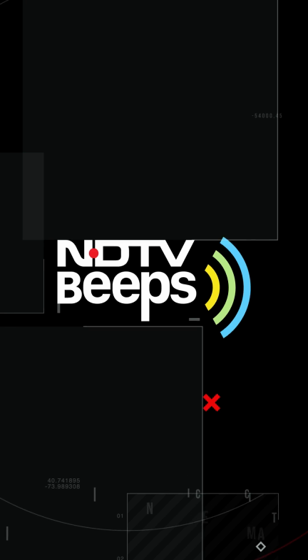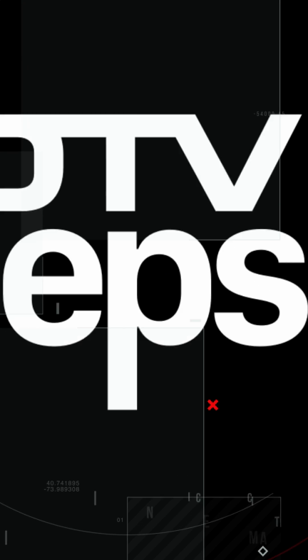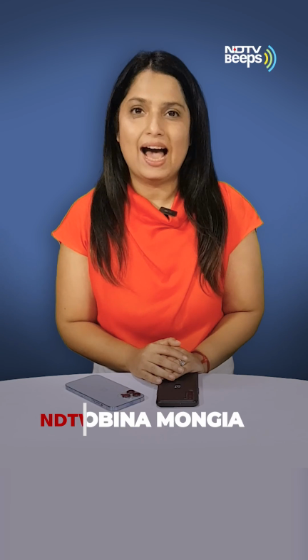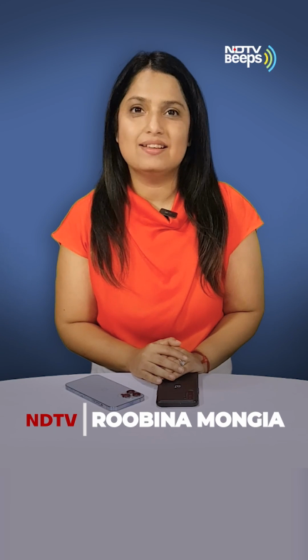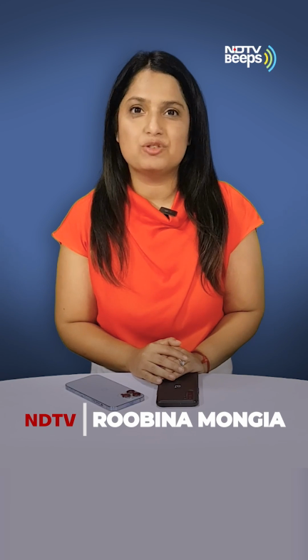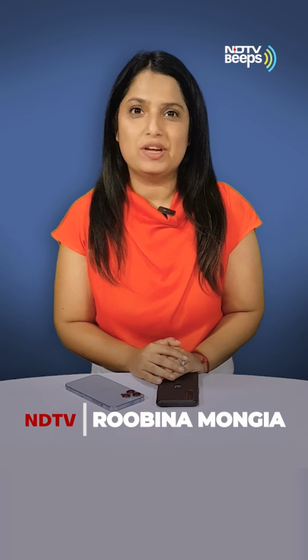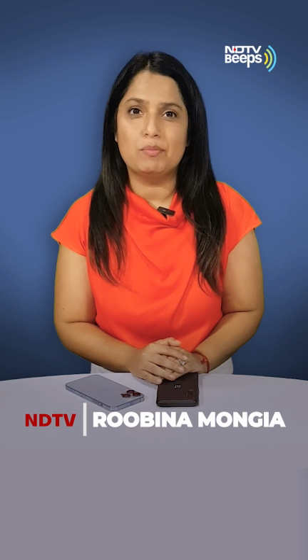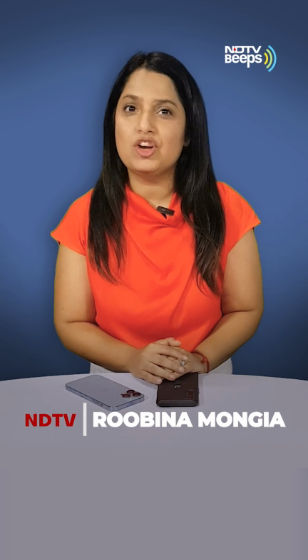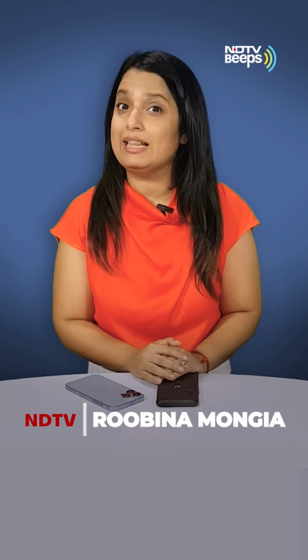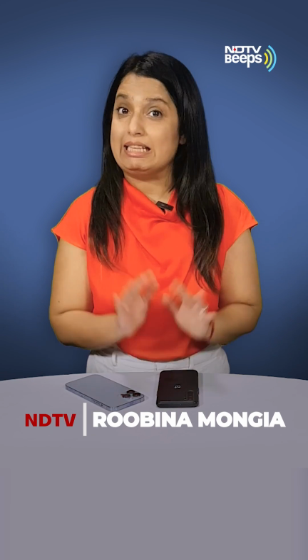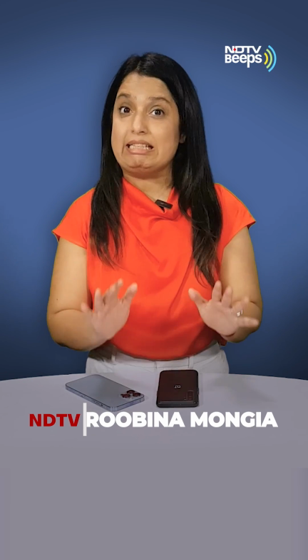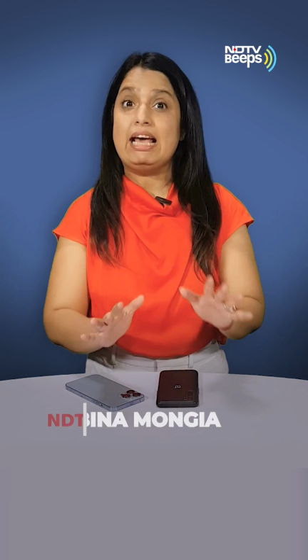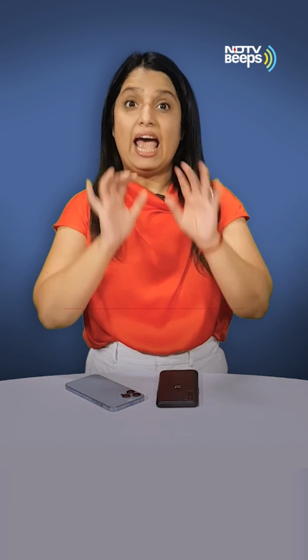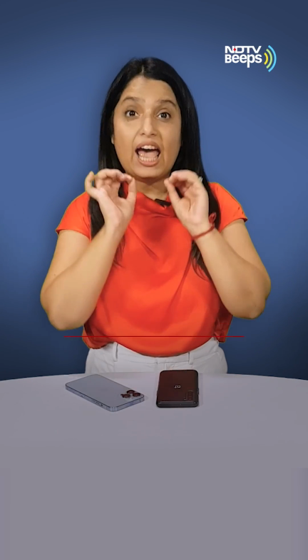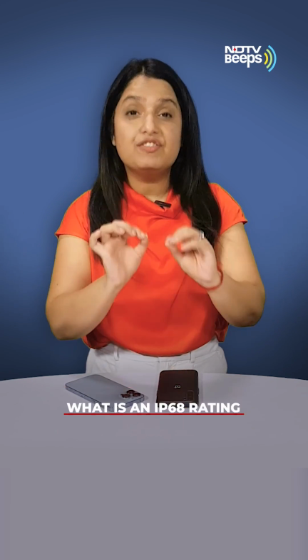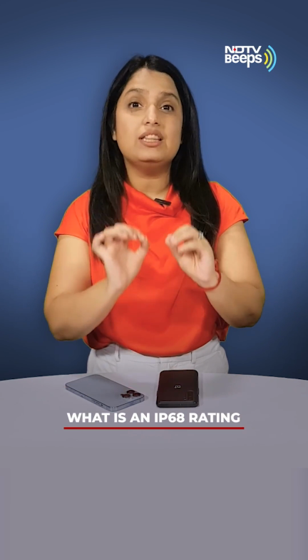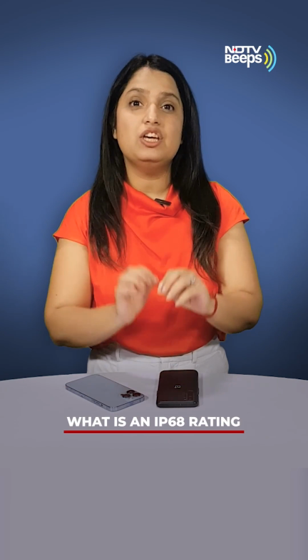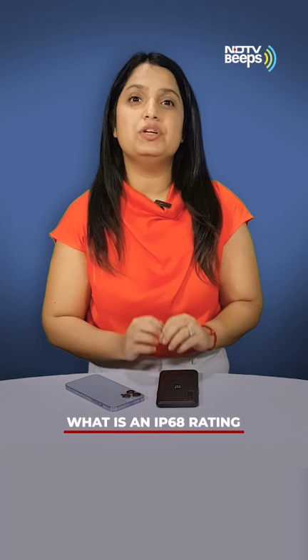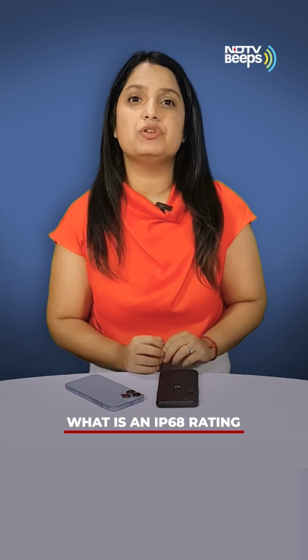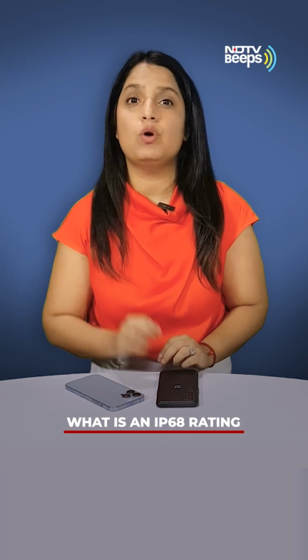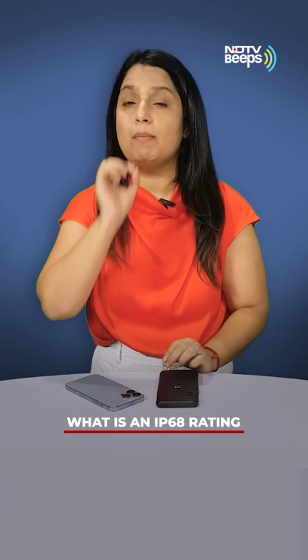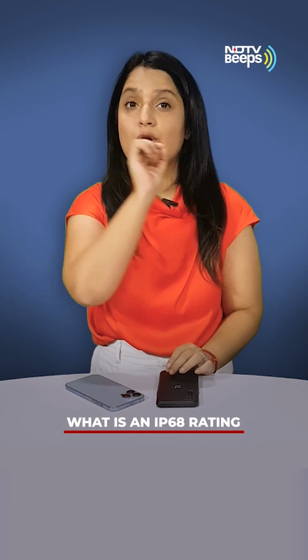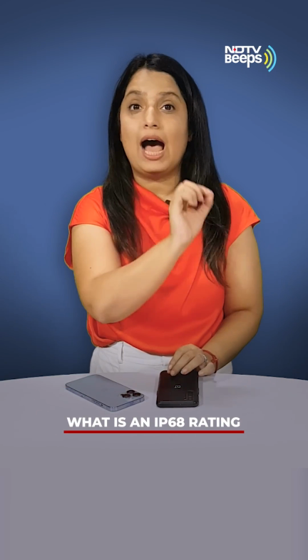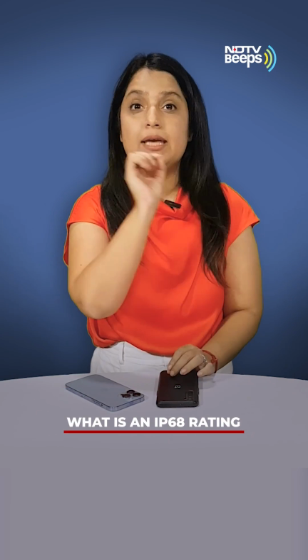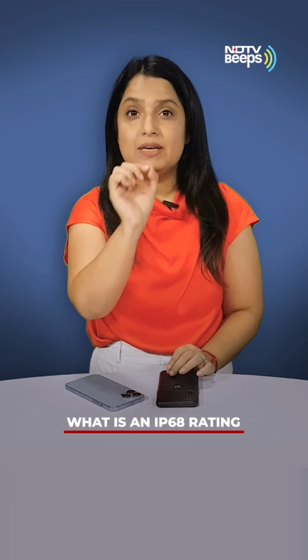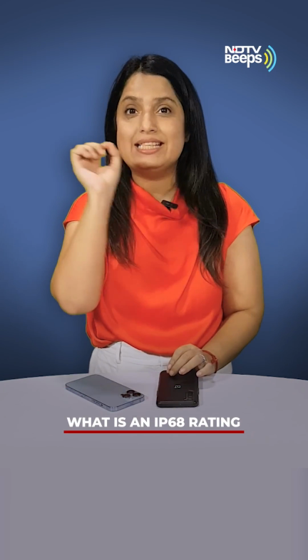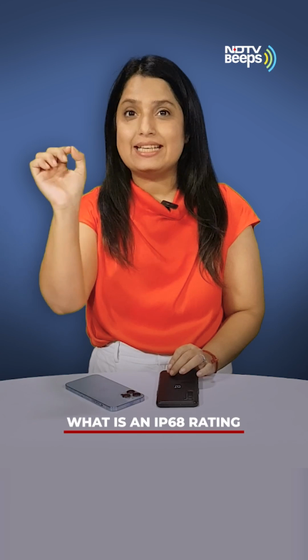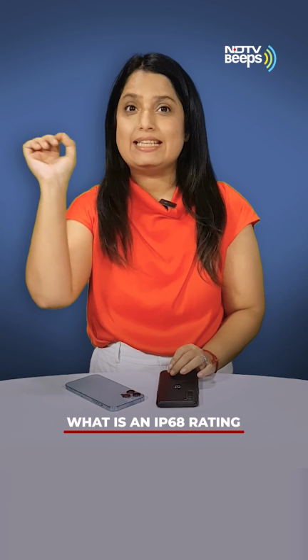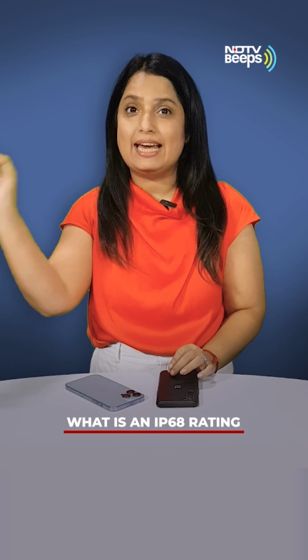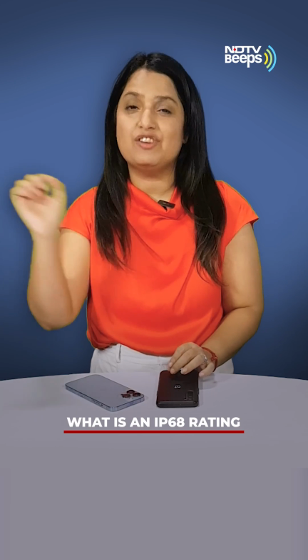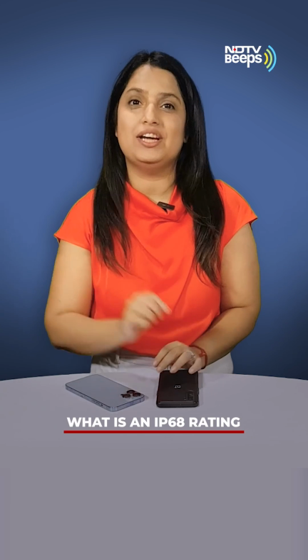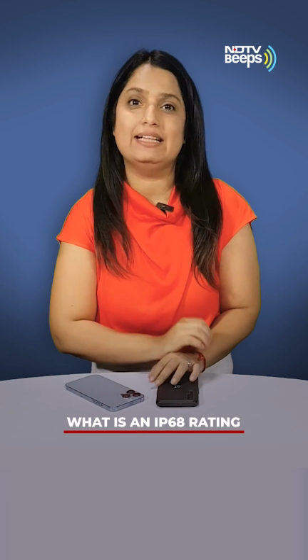Hi, this is Rubina Mongia, and this is everything you need to know about IP68 ratings.